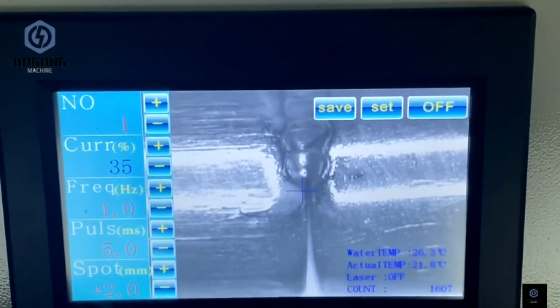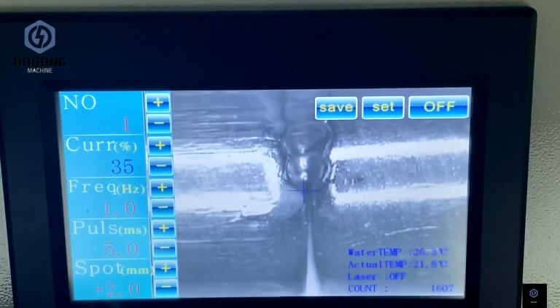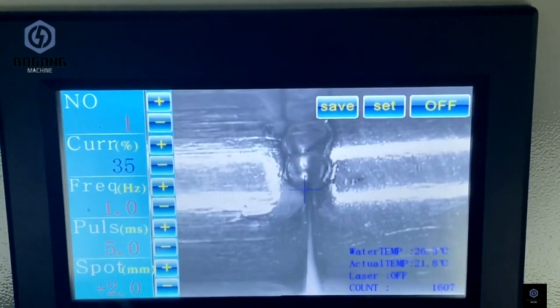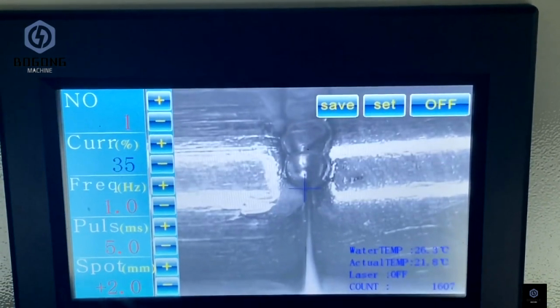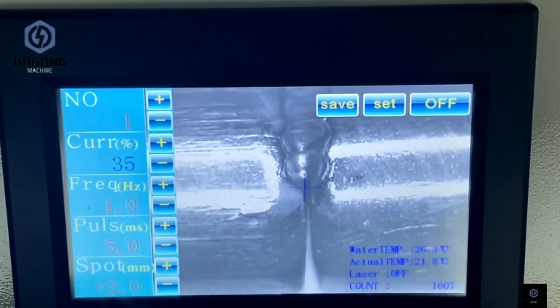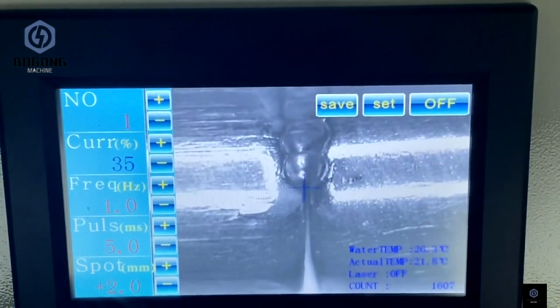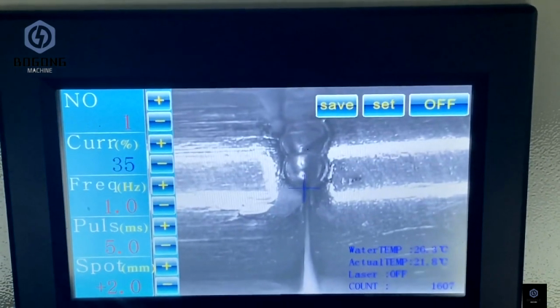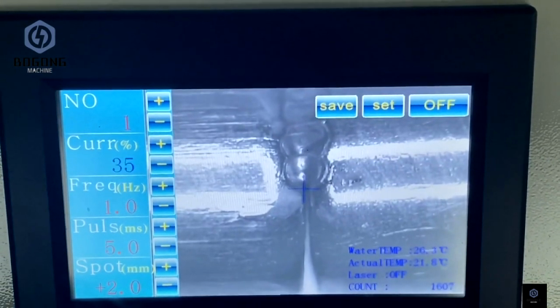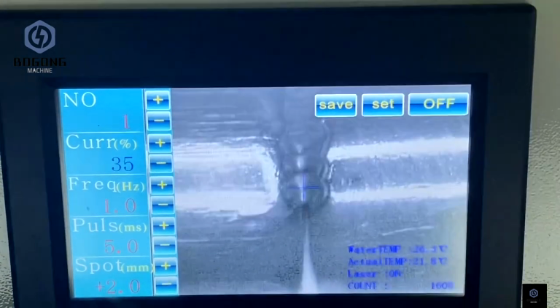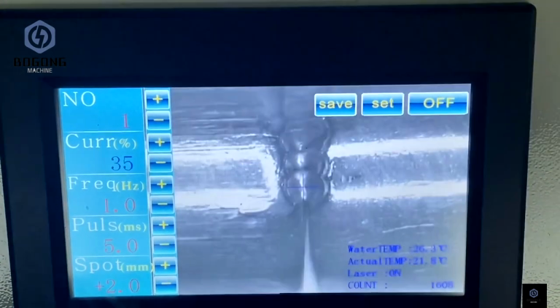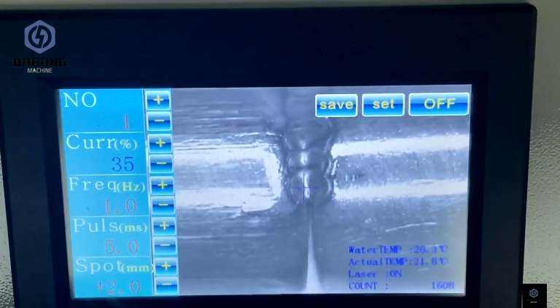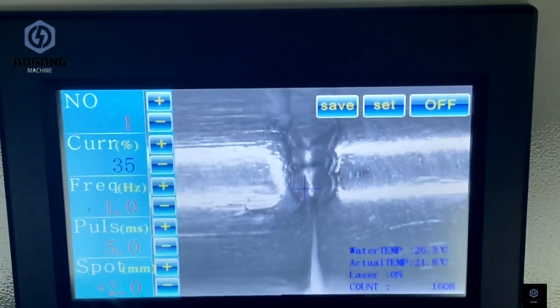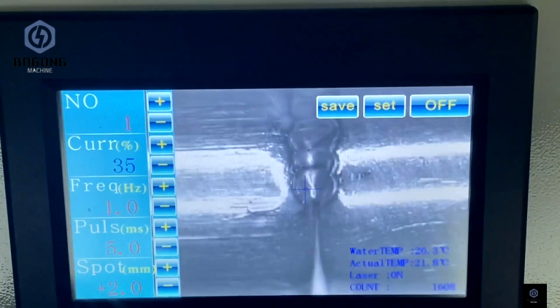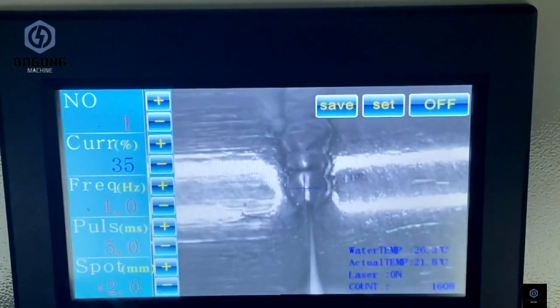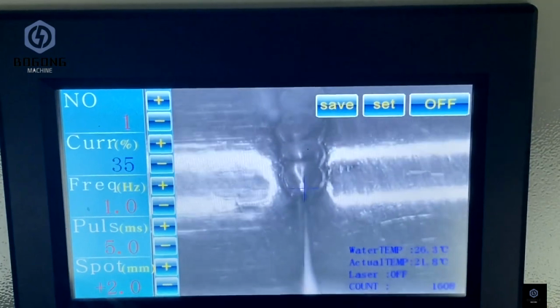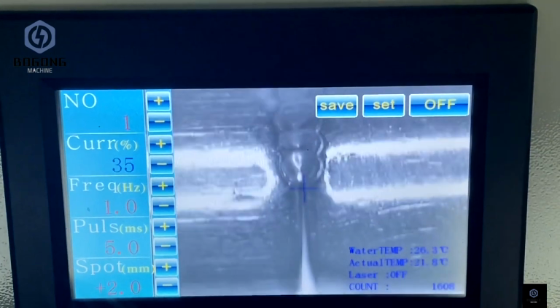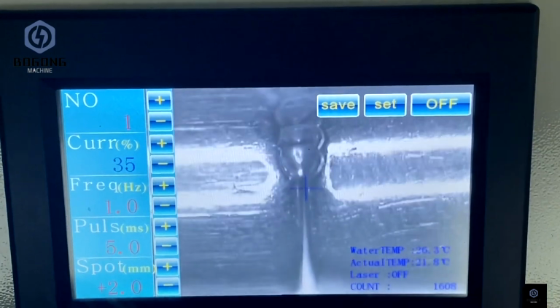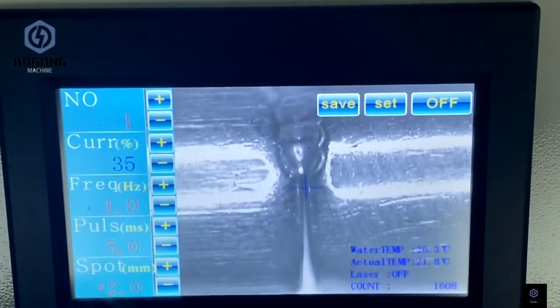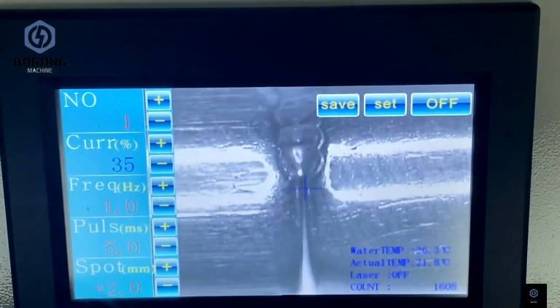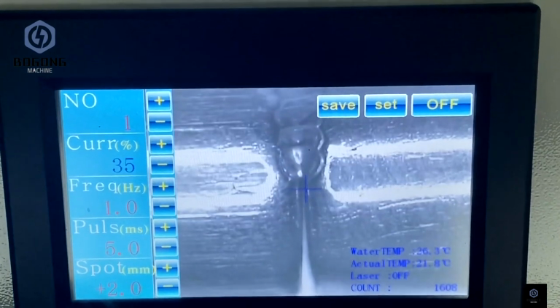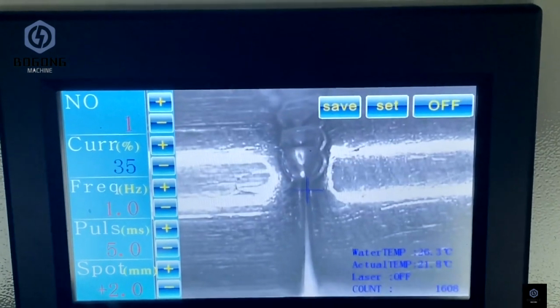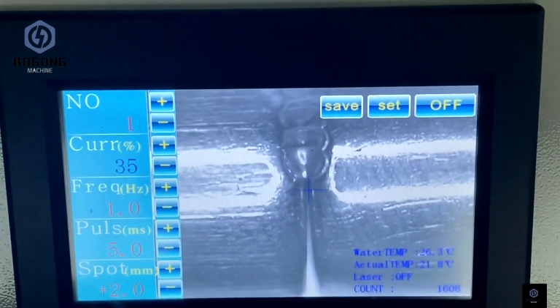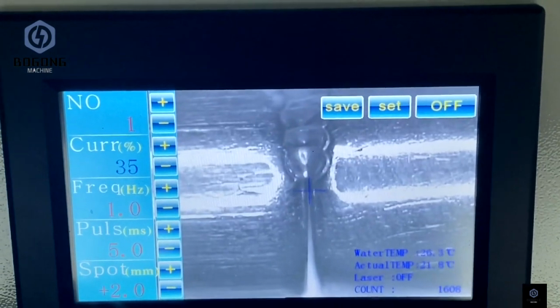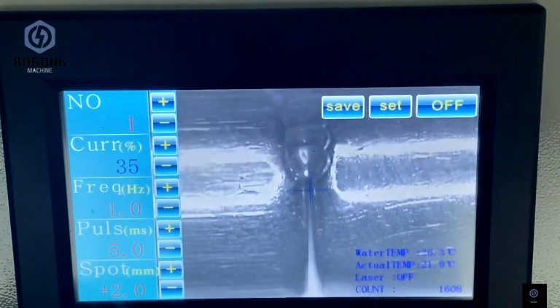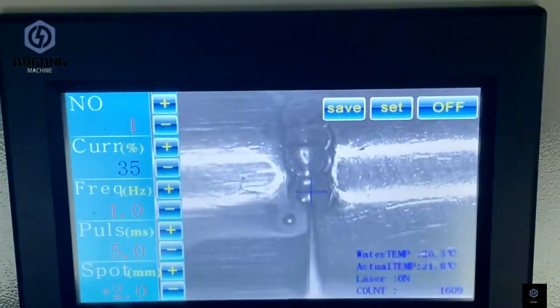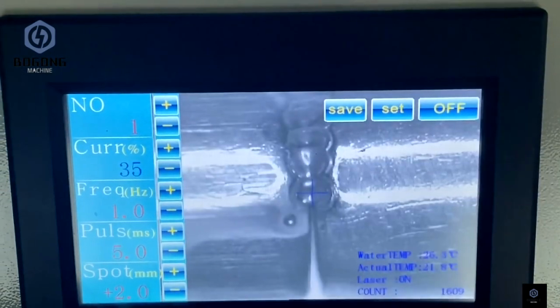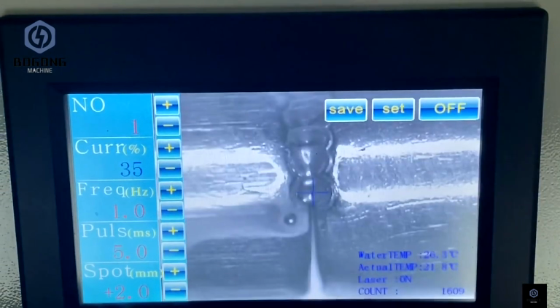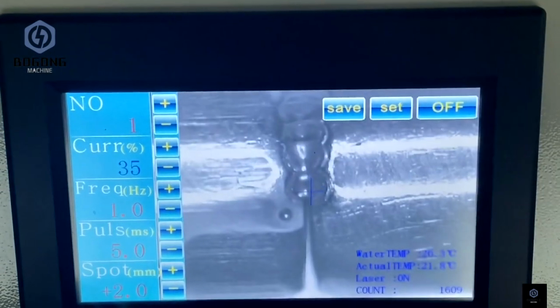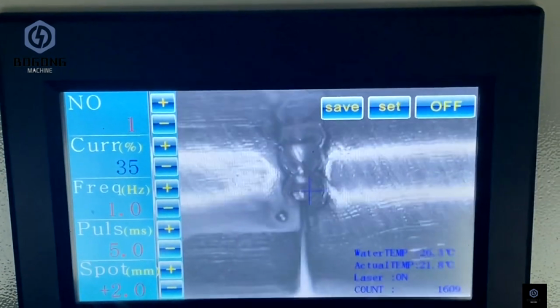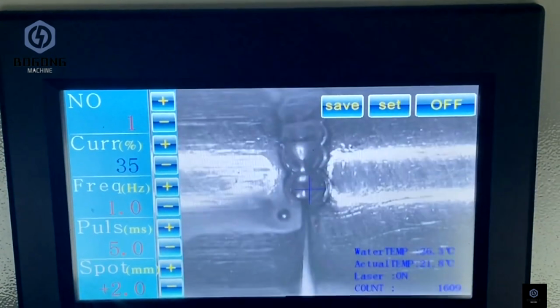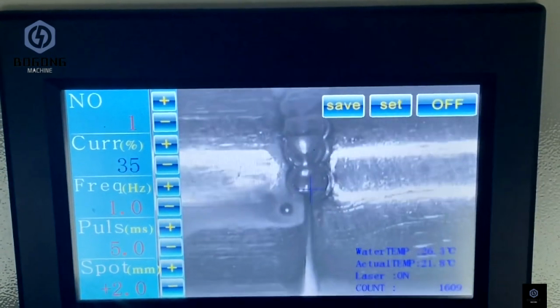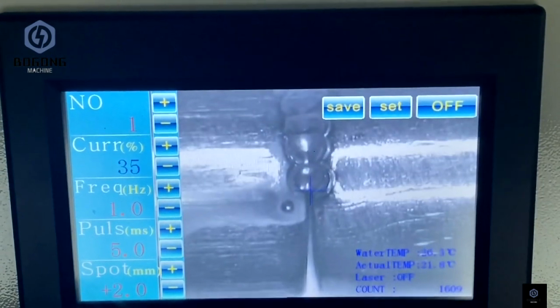Please be noted: the CCD camera is an optional feature for this machine.